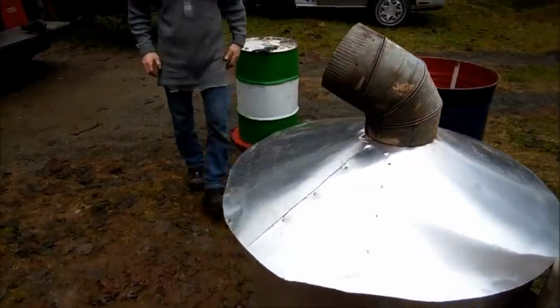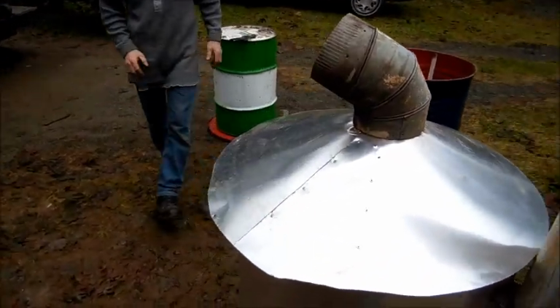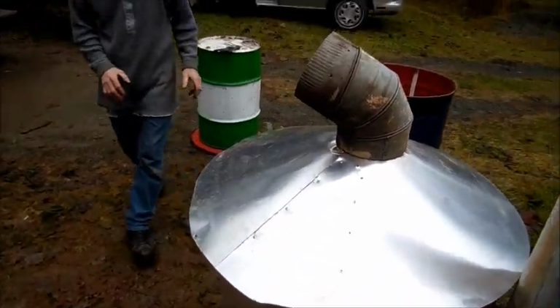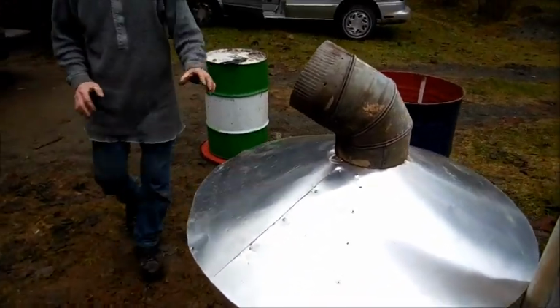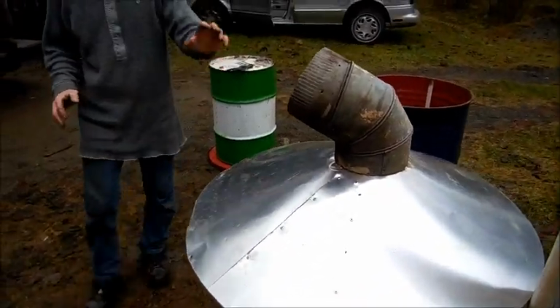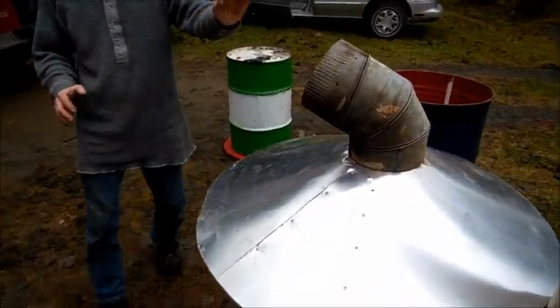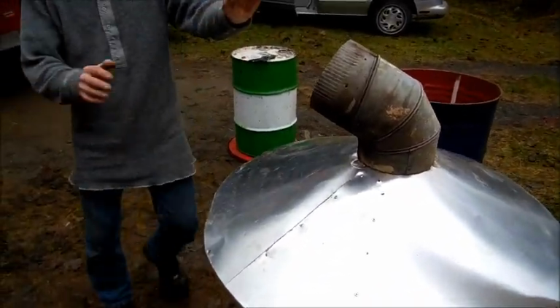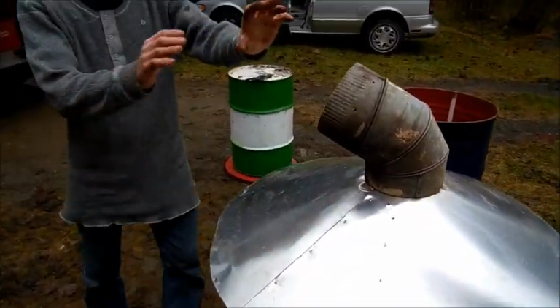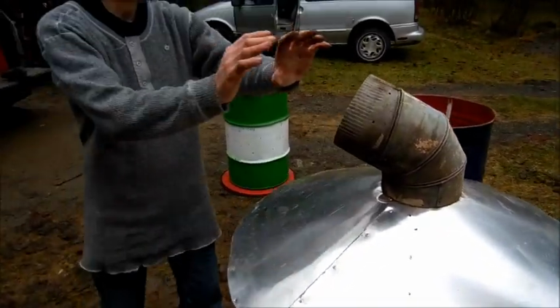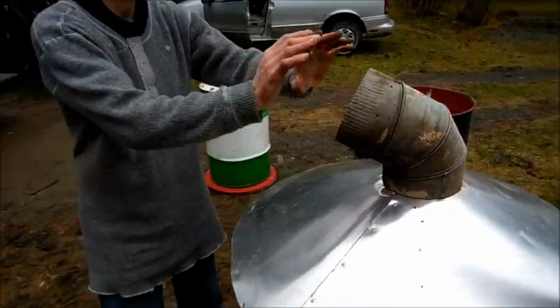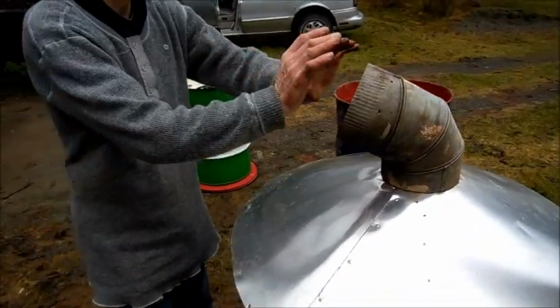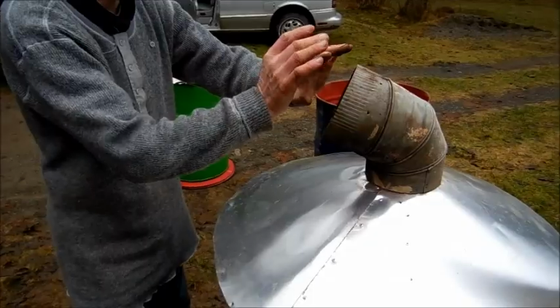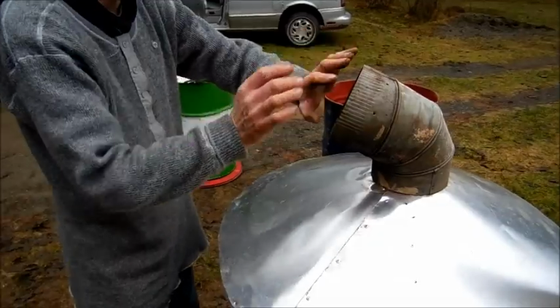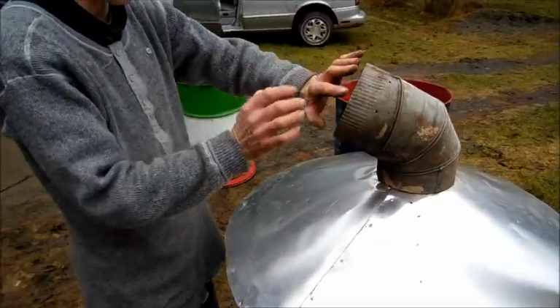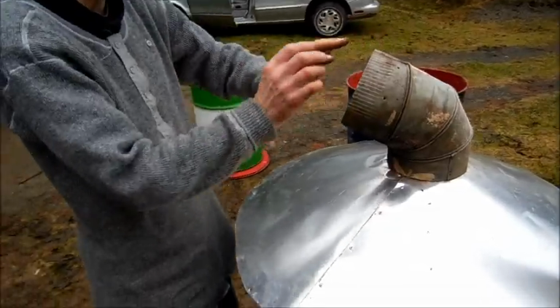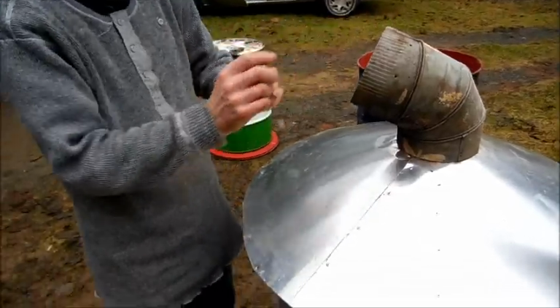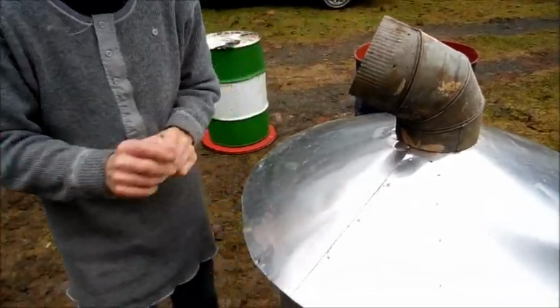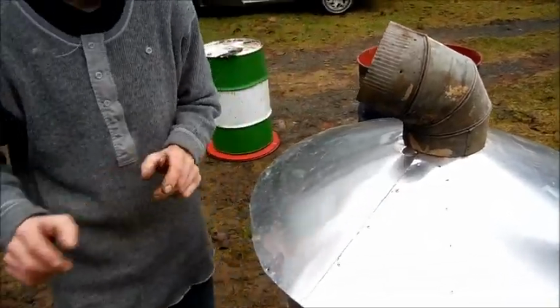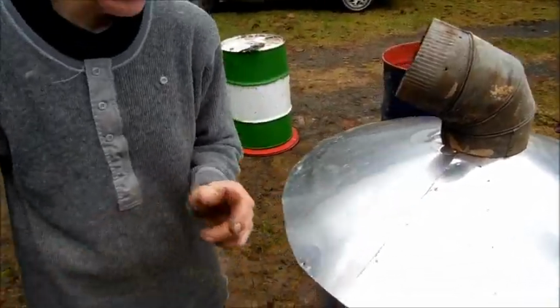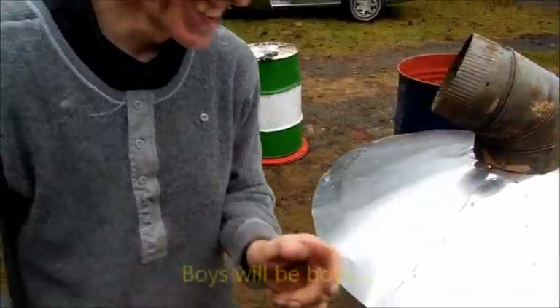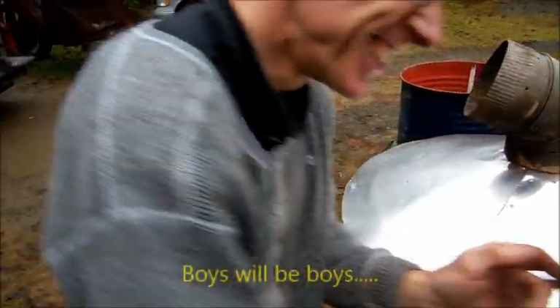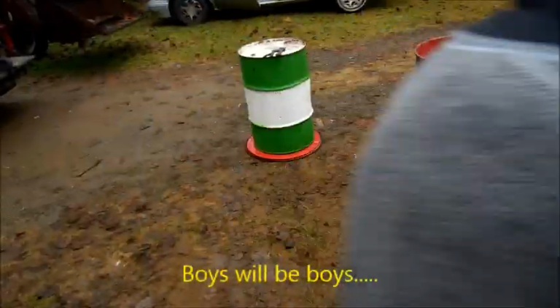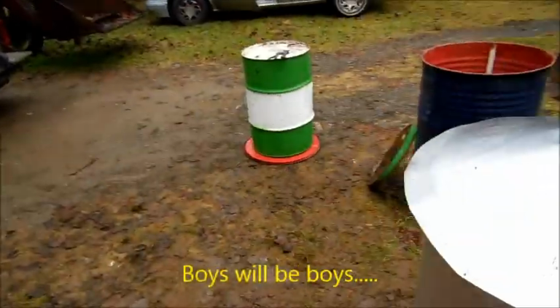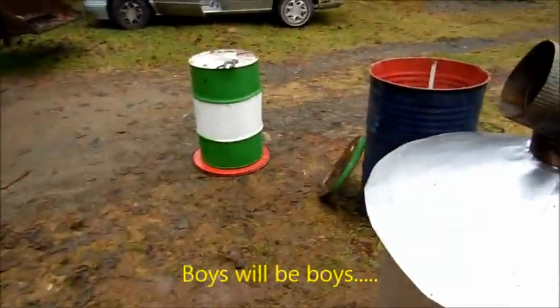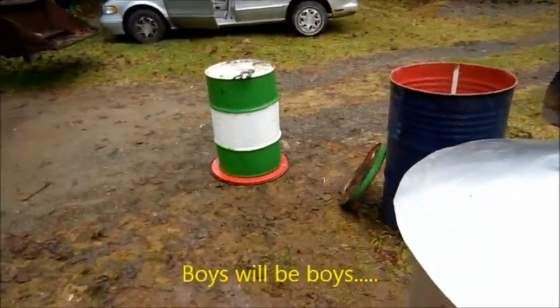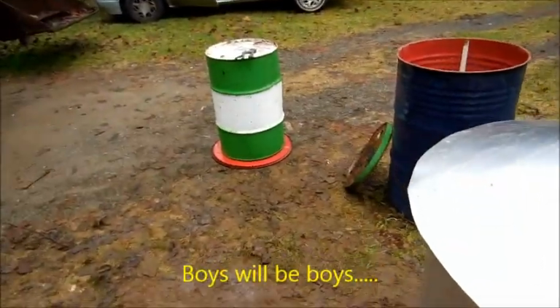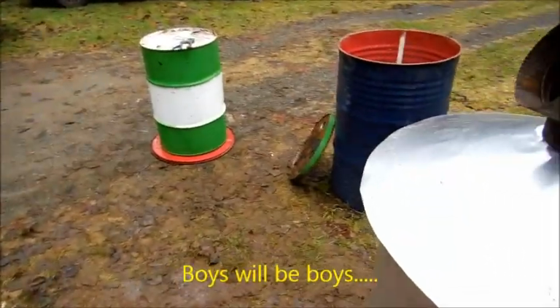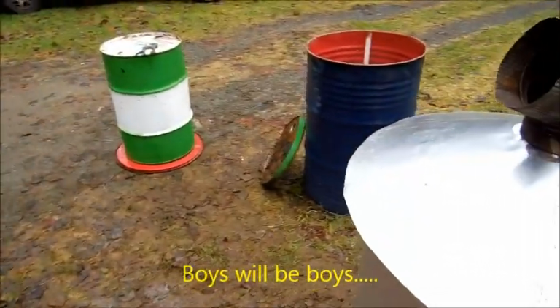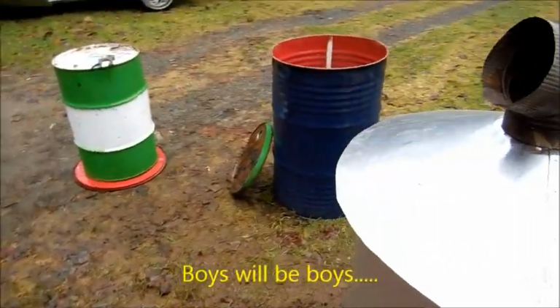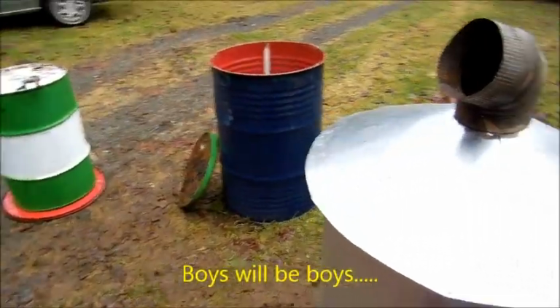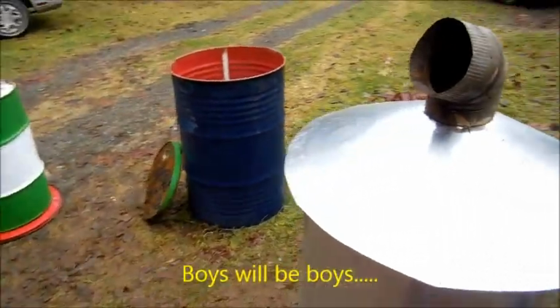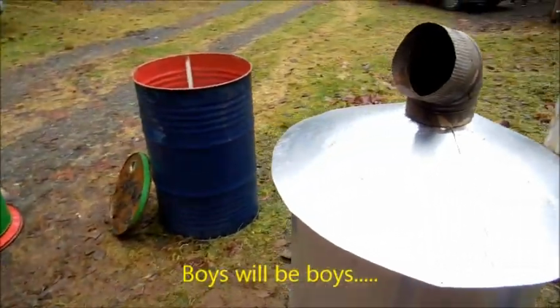Let's put one more leaf in there, just for fun.